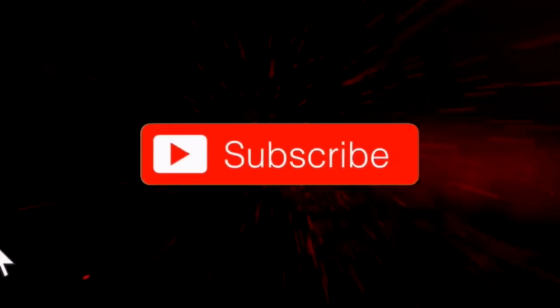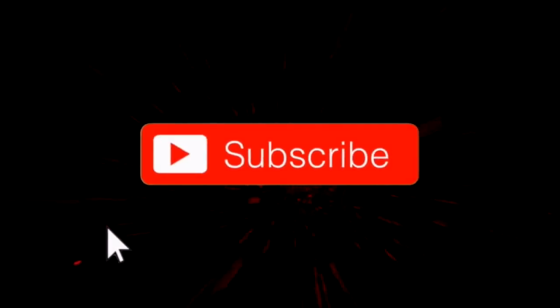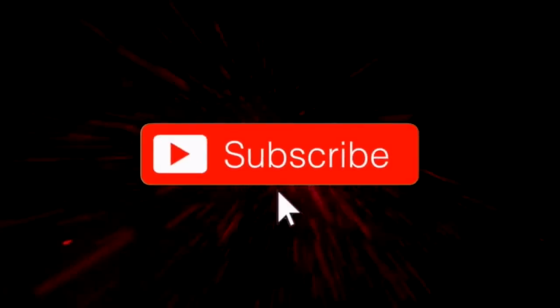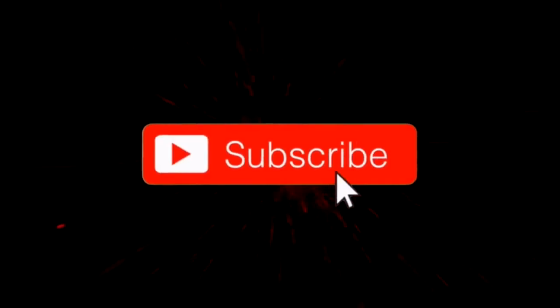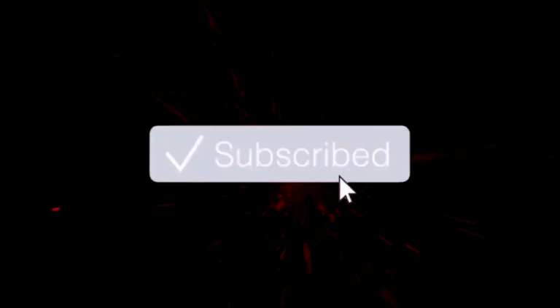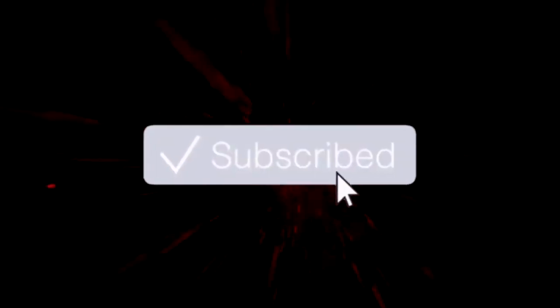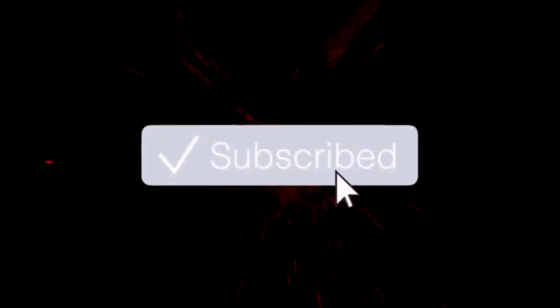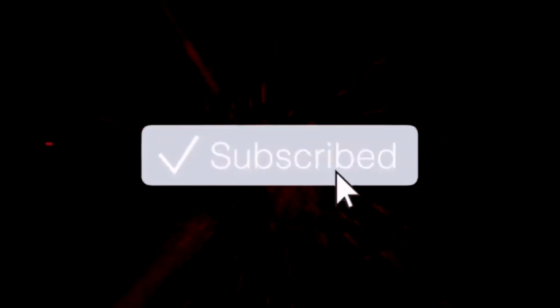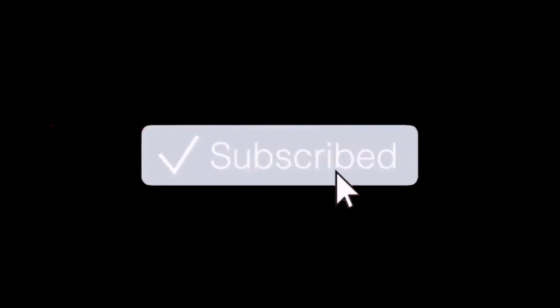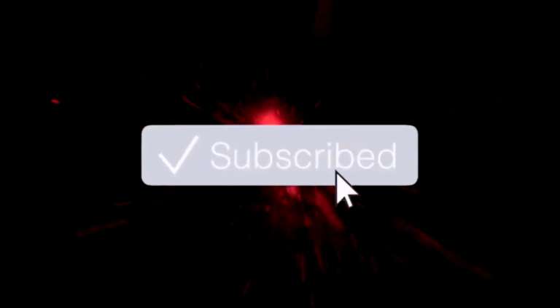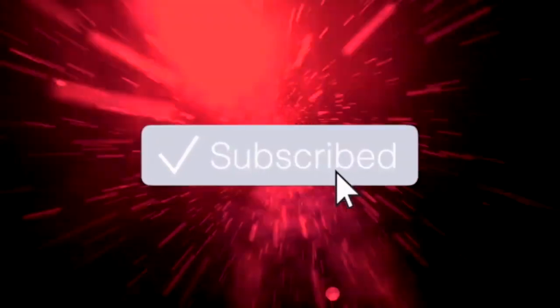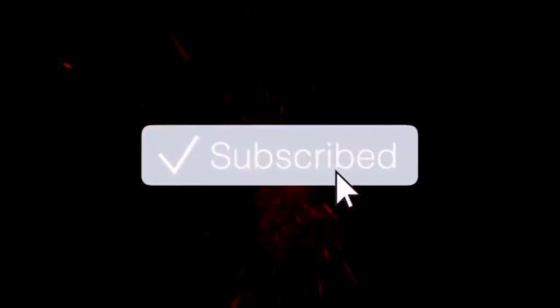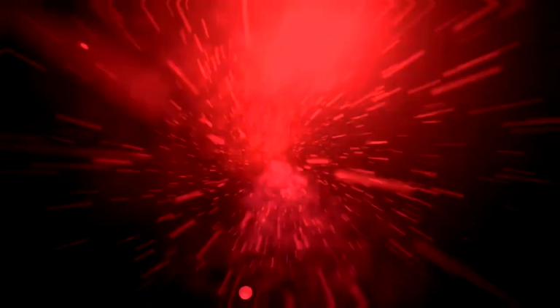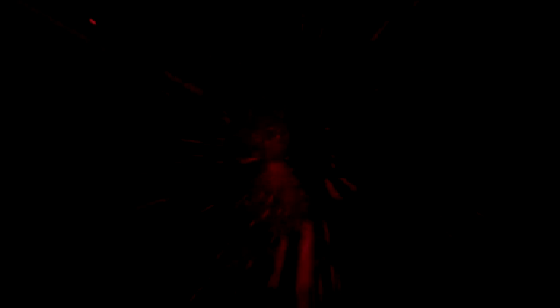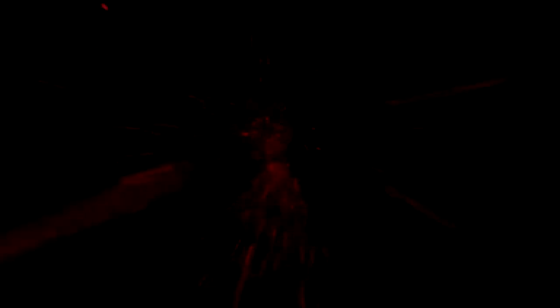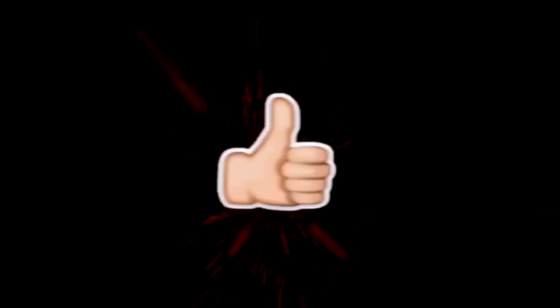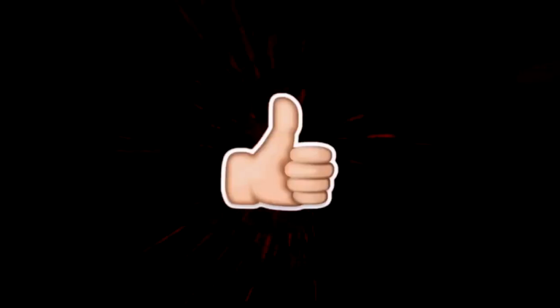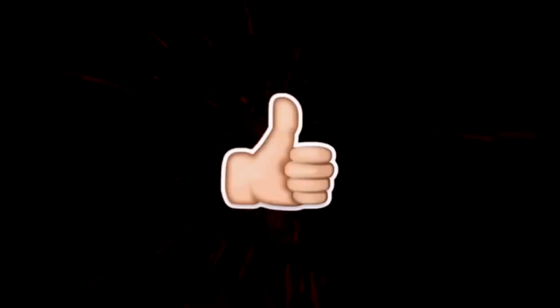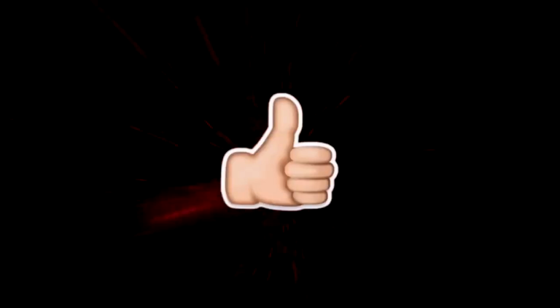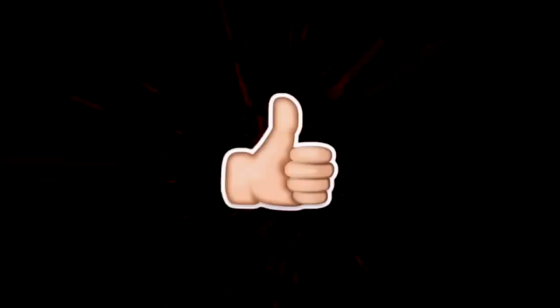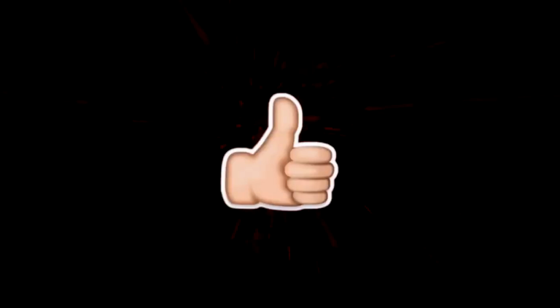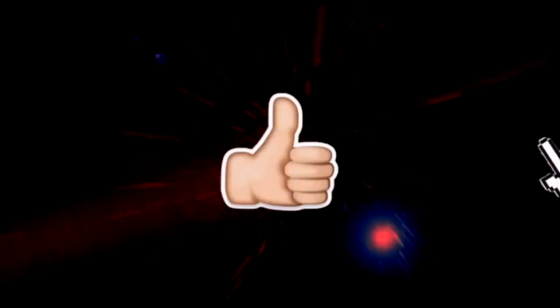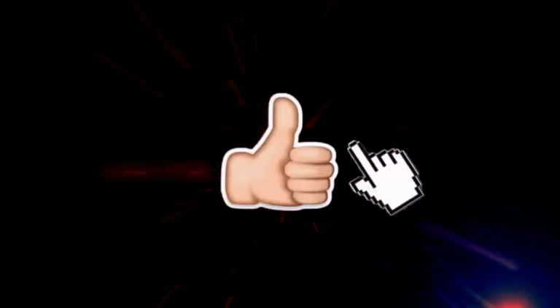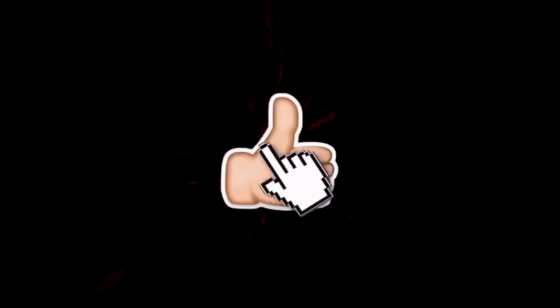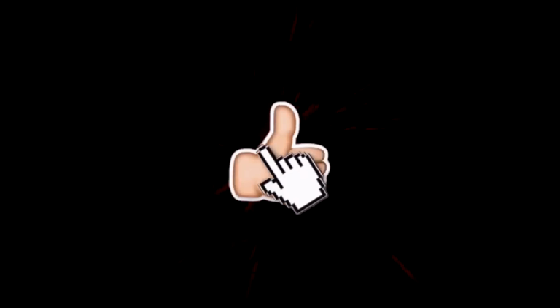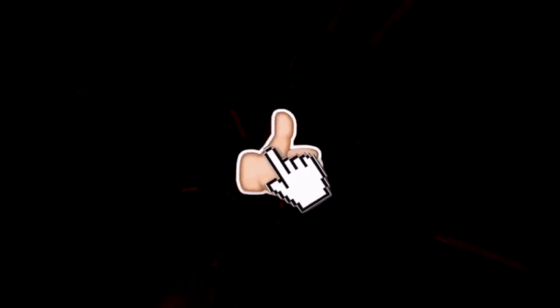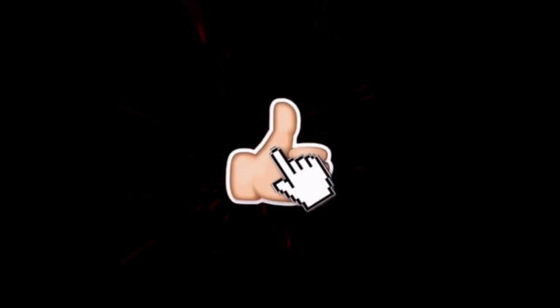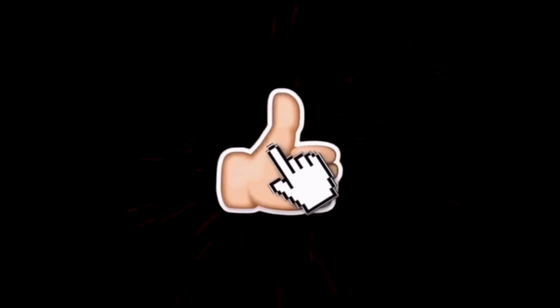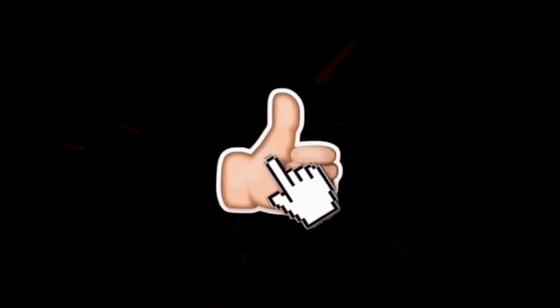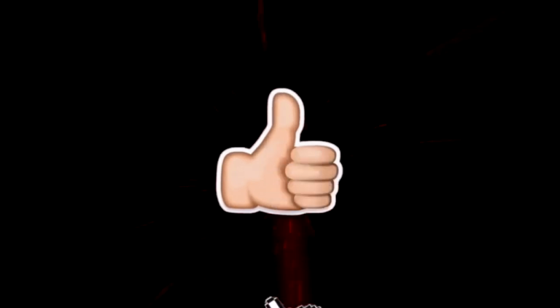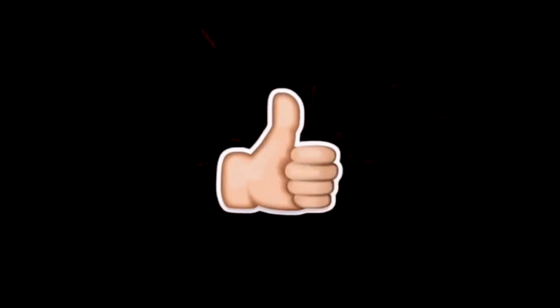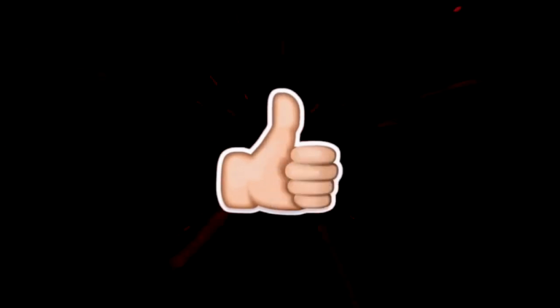If you enjoyed this video, then be sure to subscribe for more and also leave a like down below. With that being said, let's get right into it.